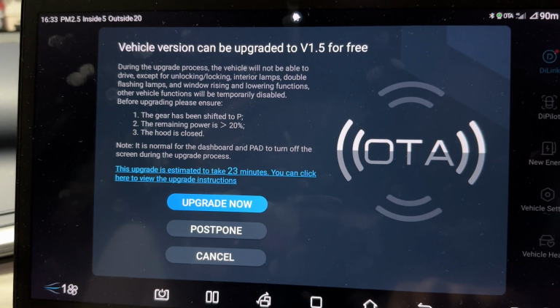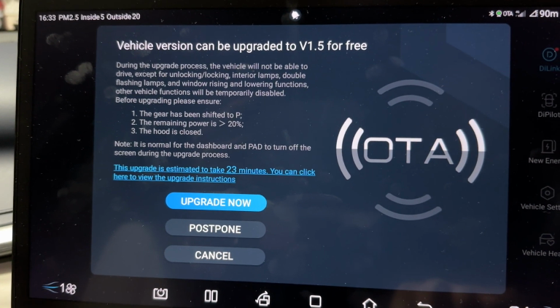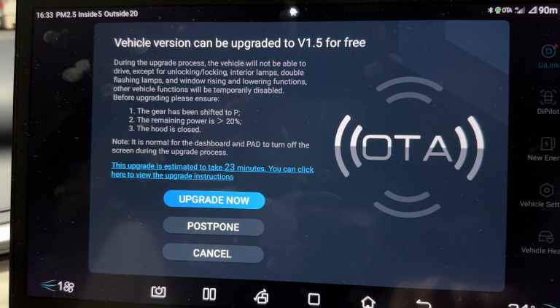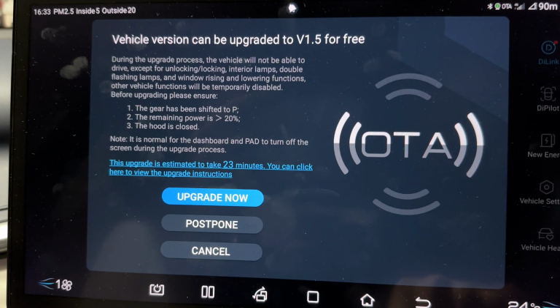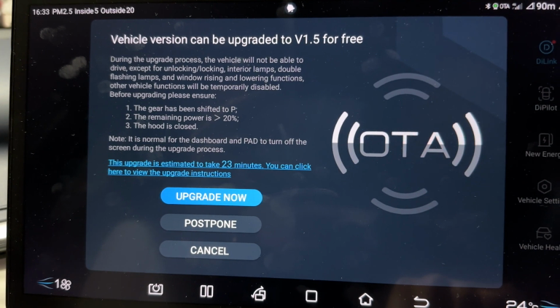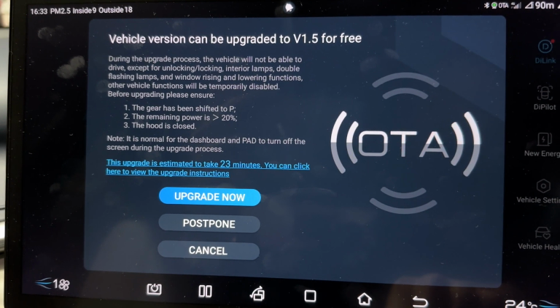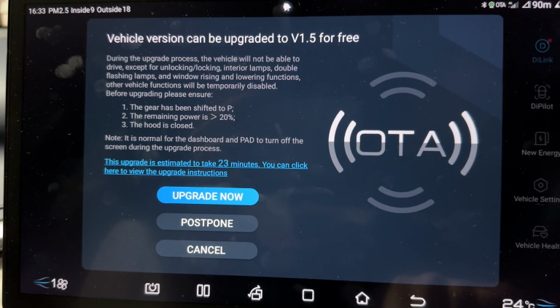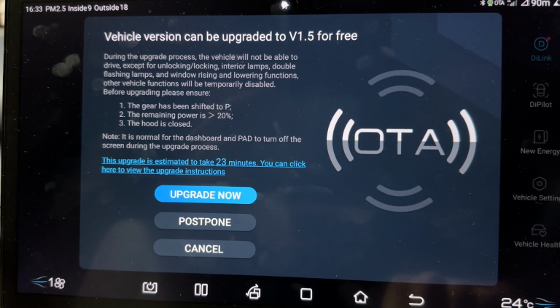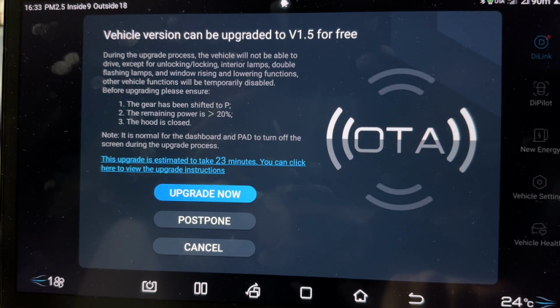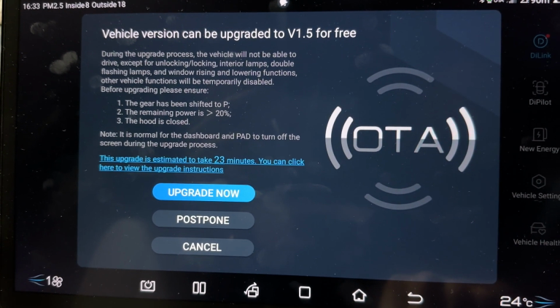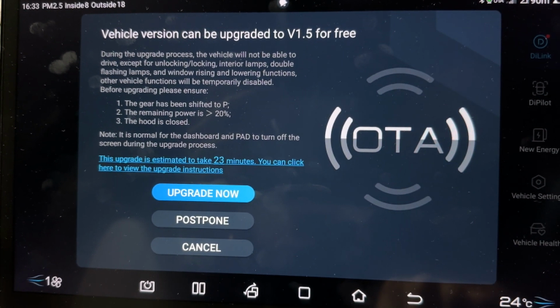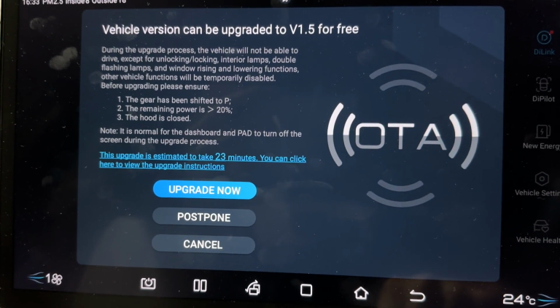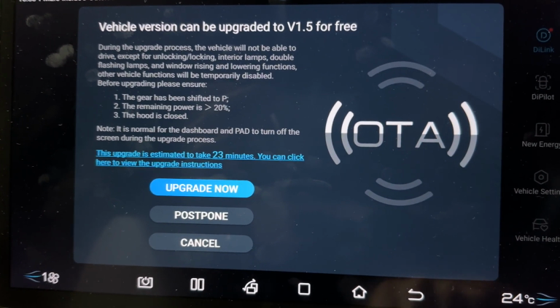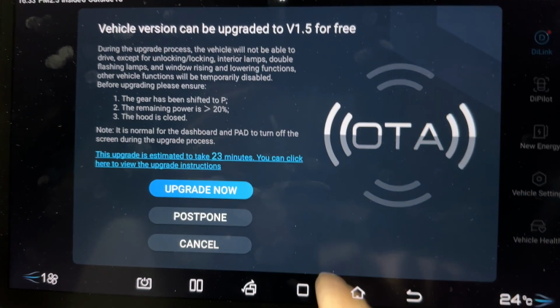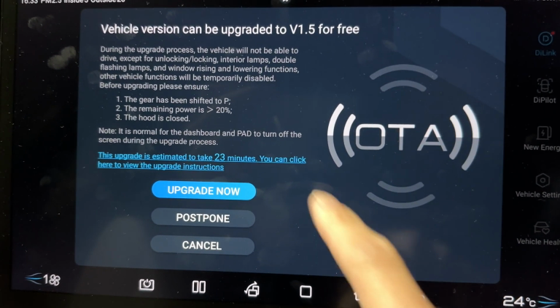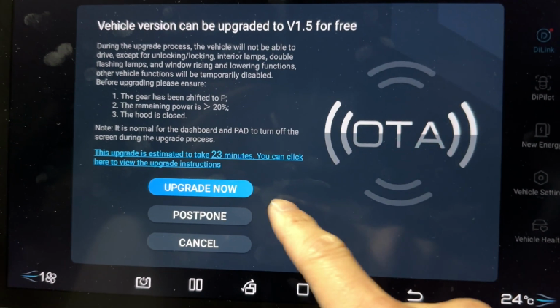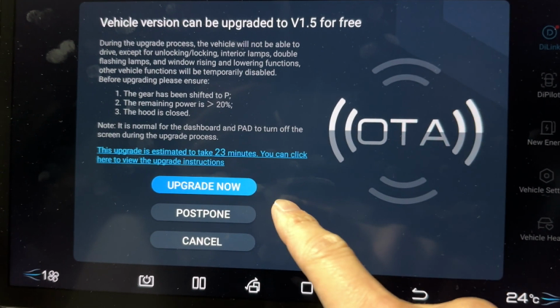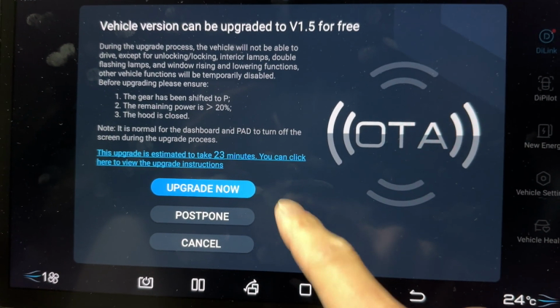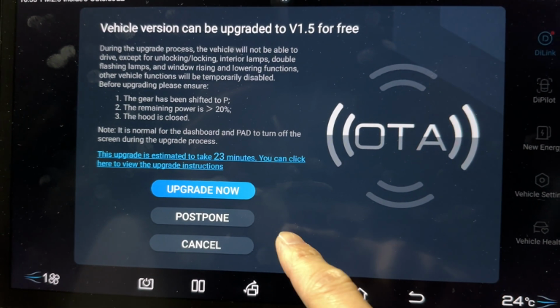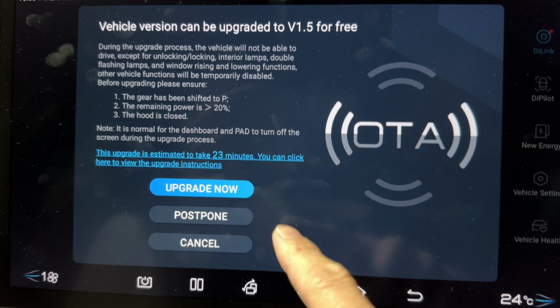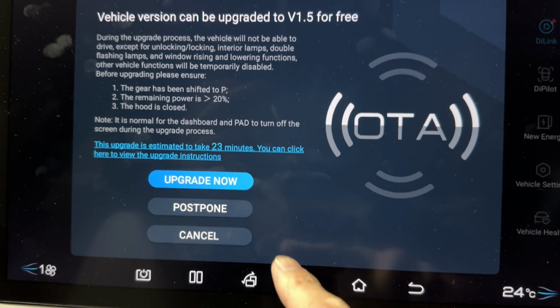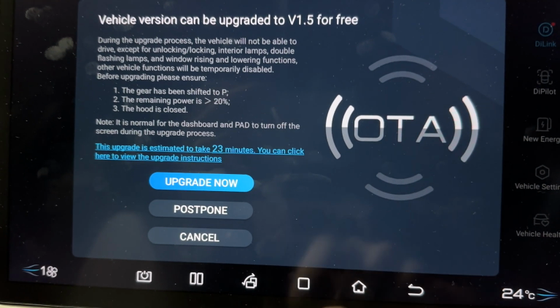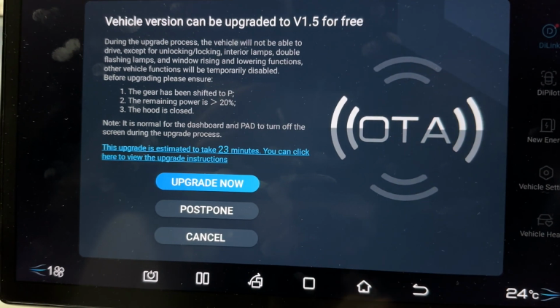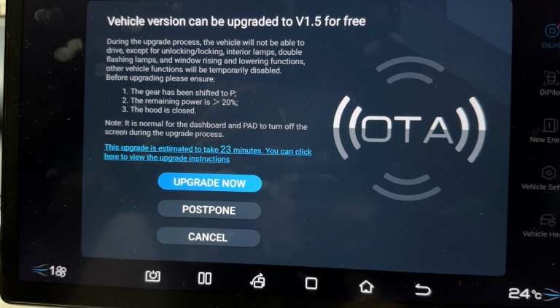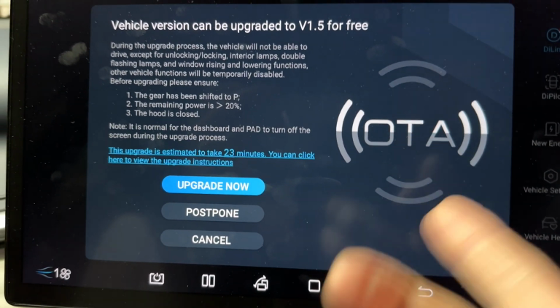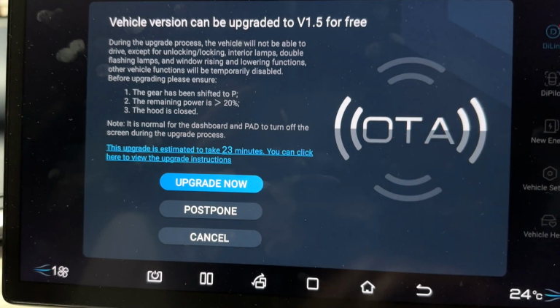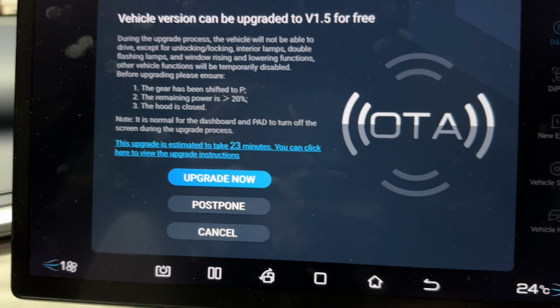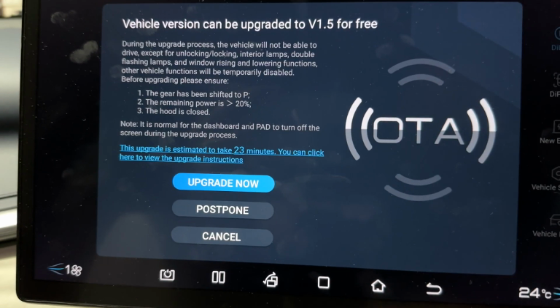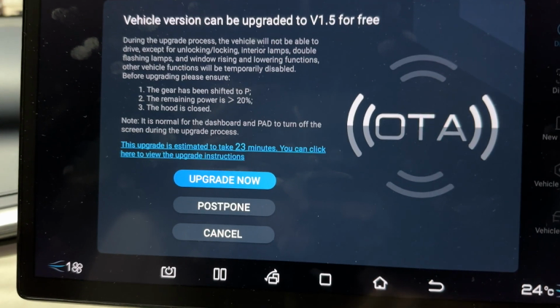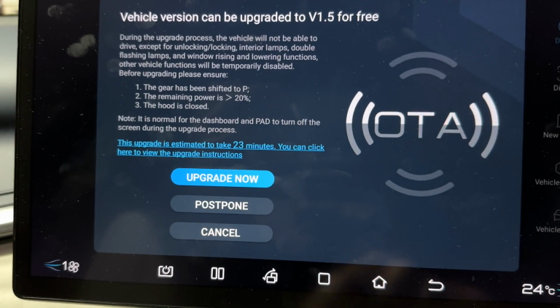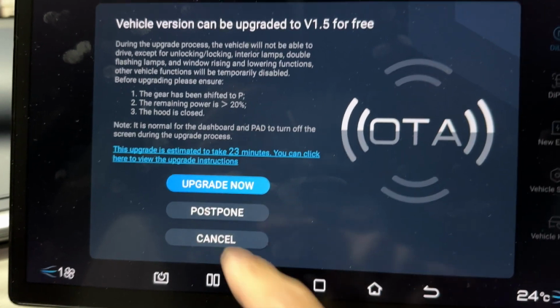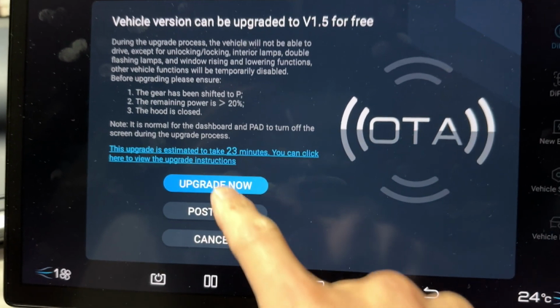You can click here to view the upgrade instructions. You can upgrade now, postpone, or cancel. I've got time, so let's upgrade now.